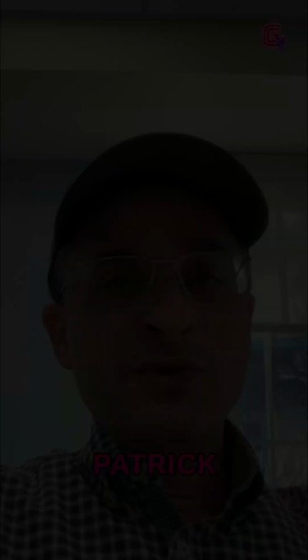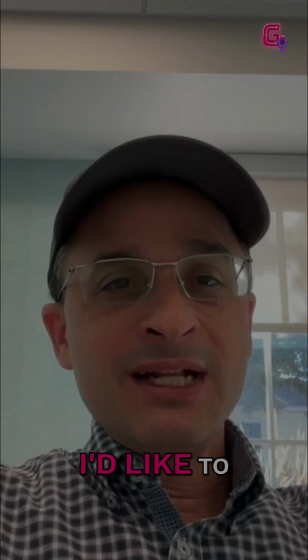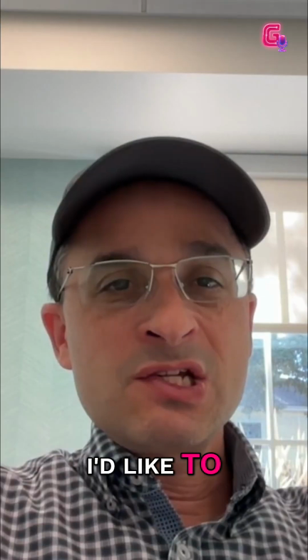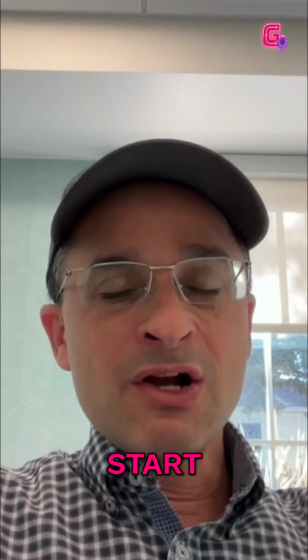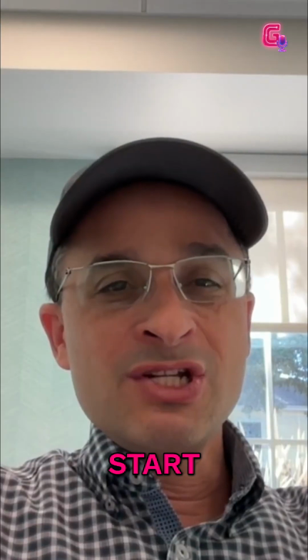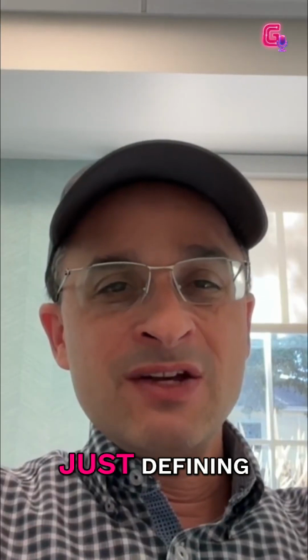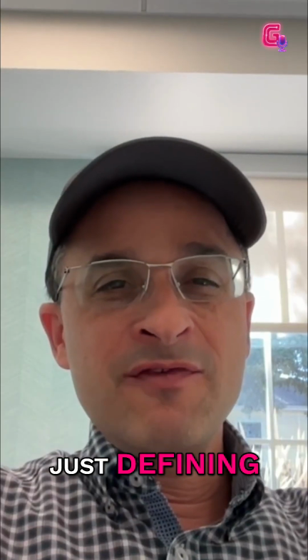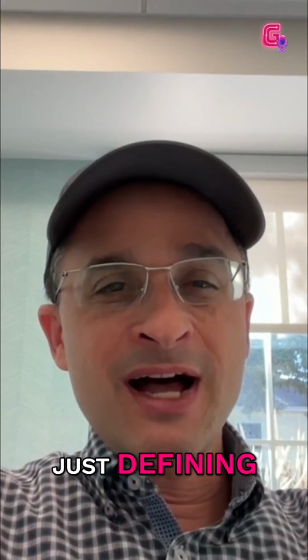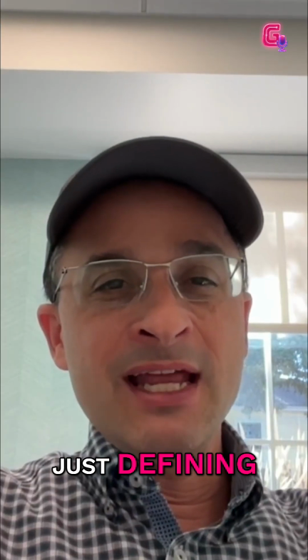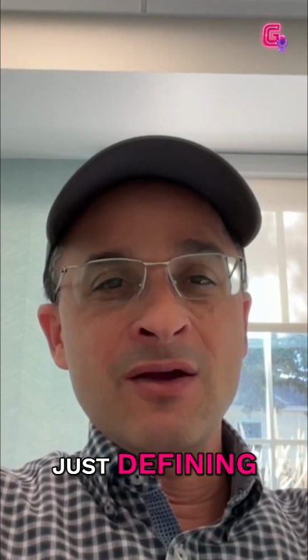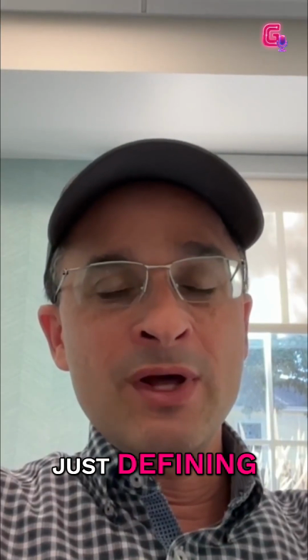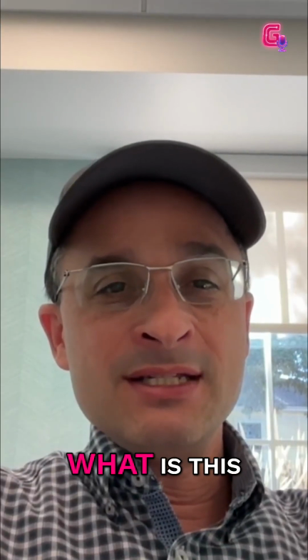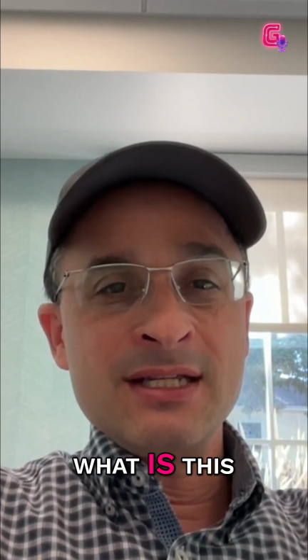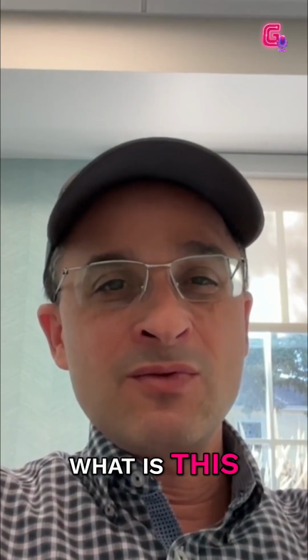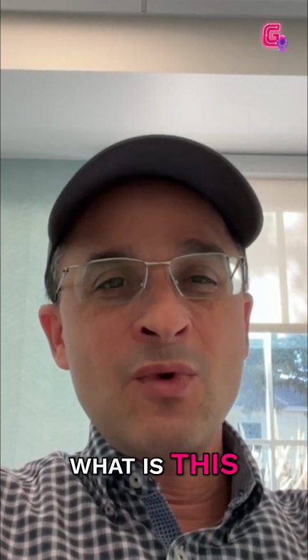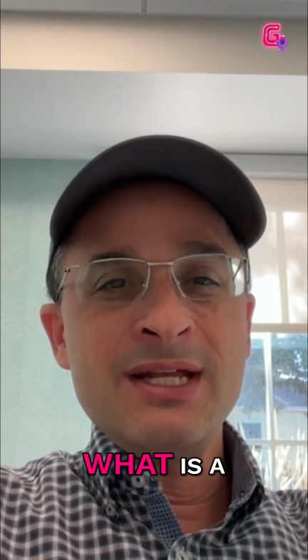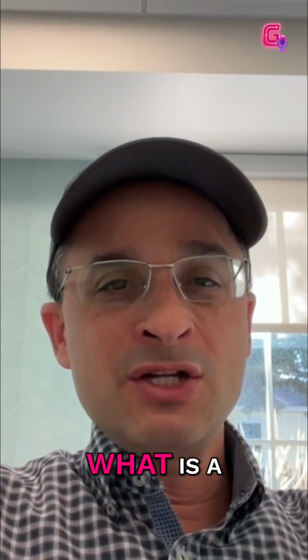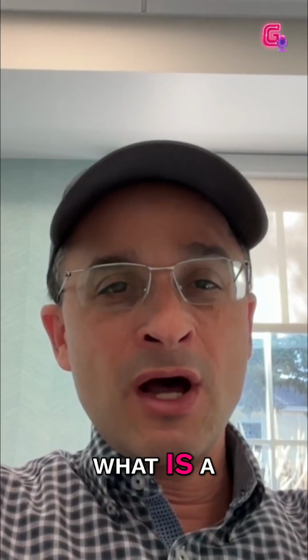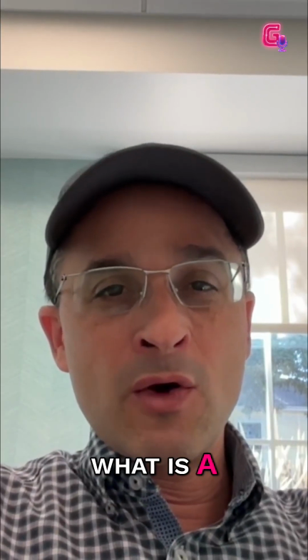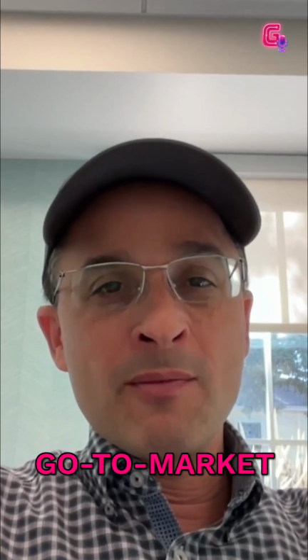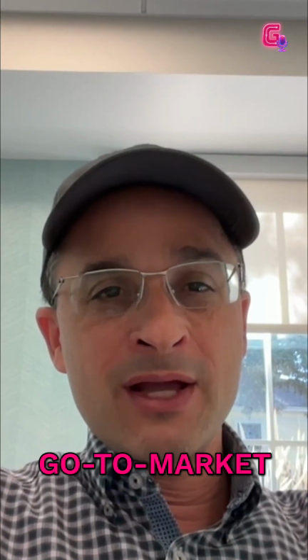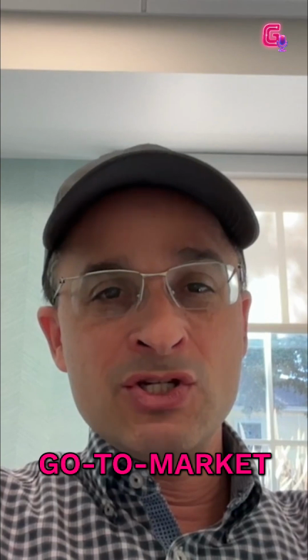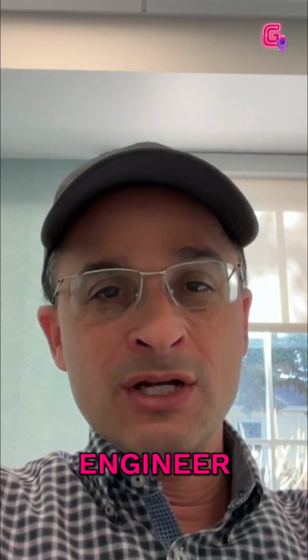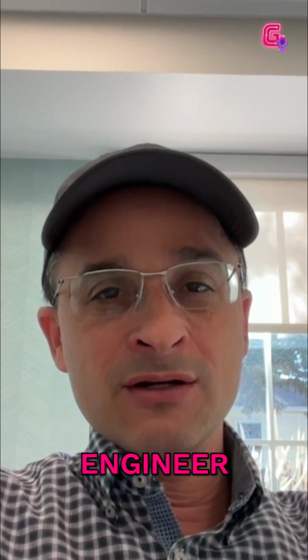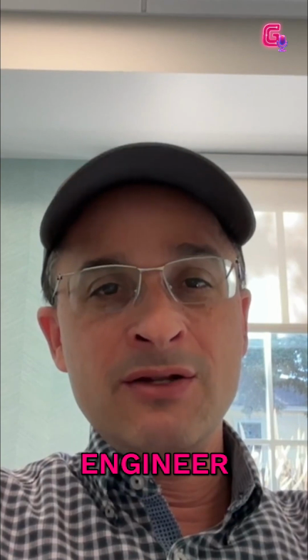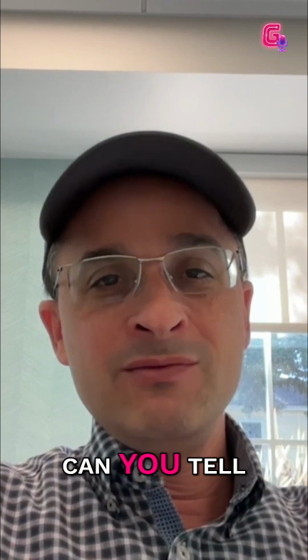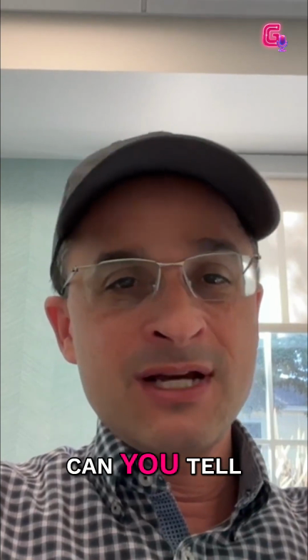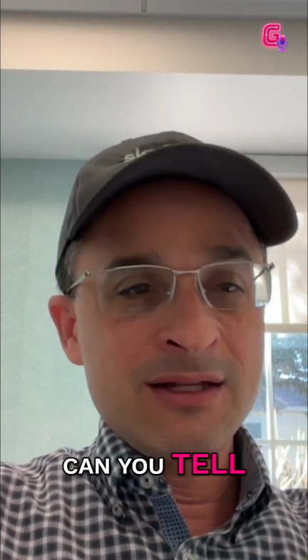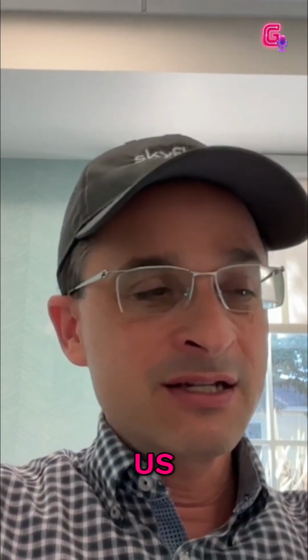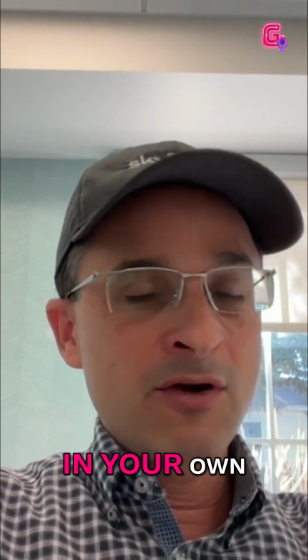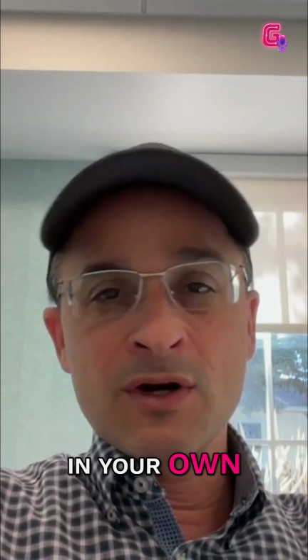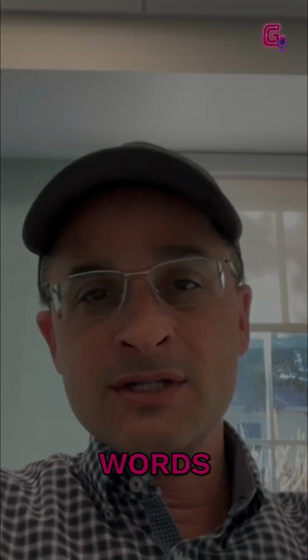Patrick, I'd like to start just defining what is this. What is a go-to-market engineer? Can you tell us in your own words?